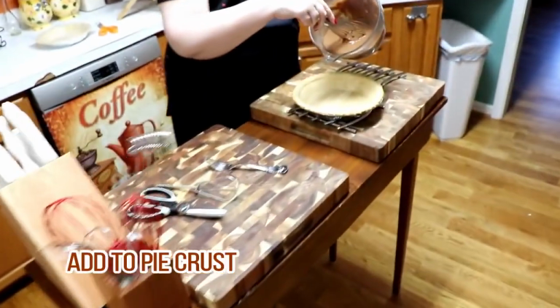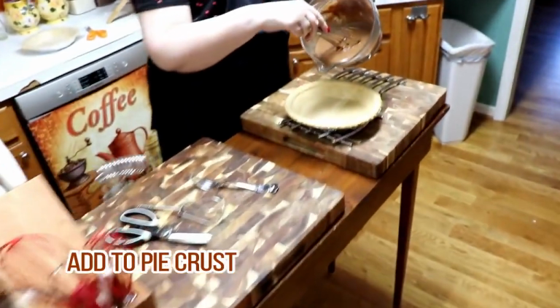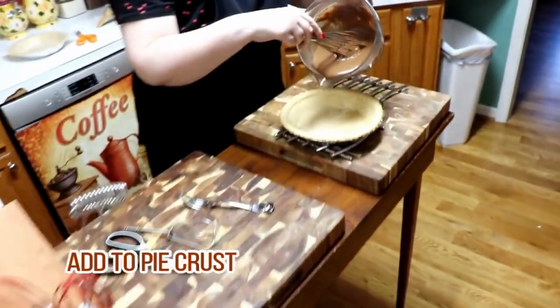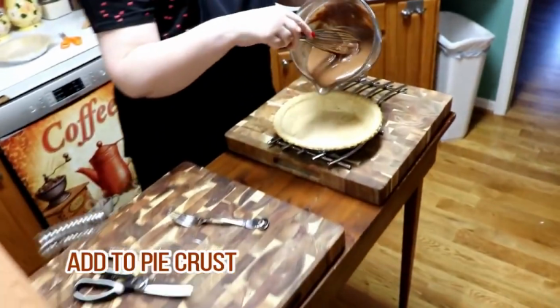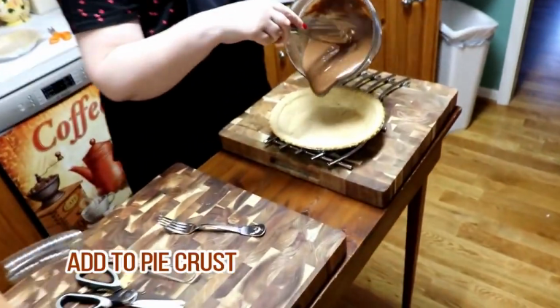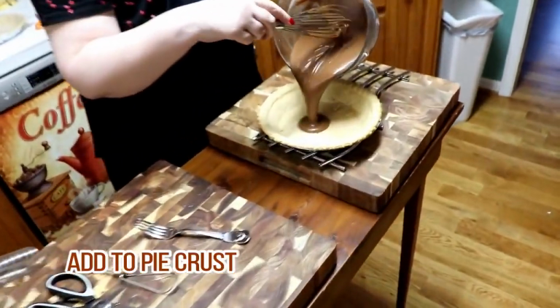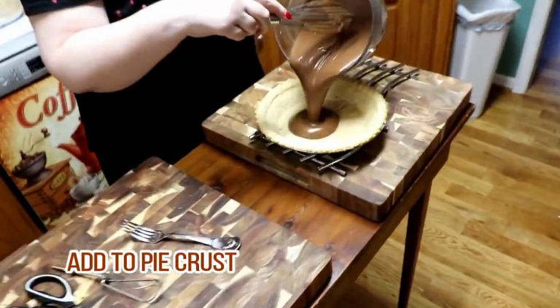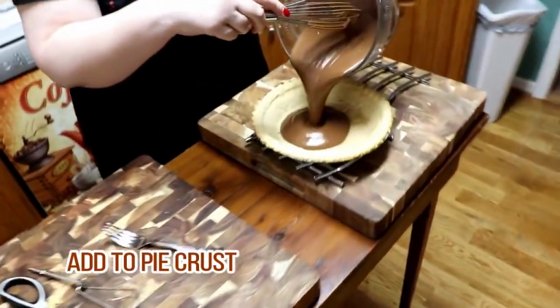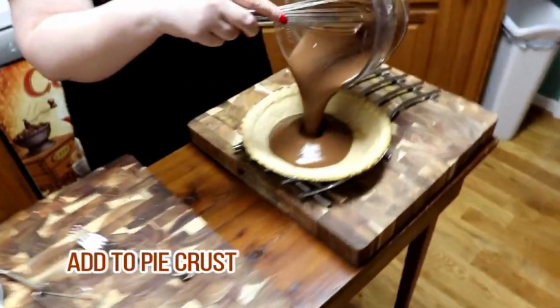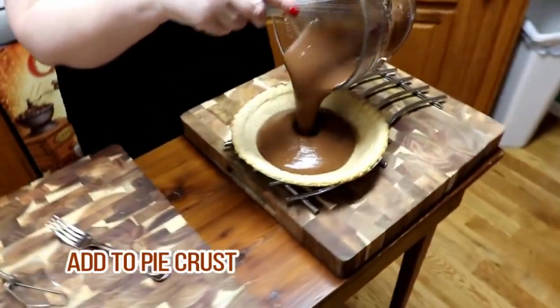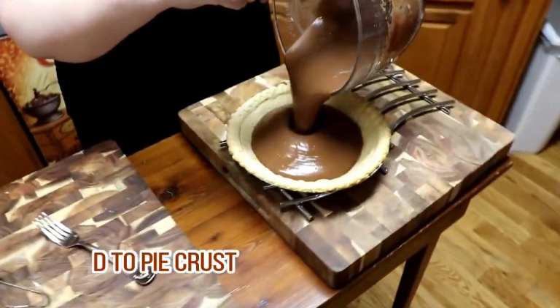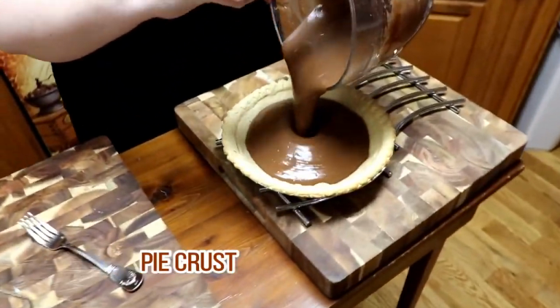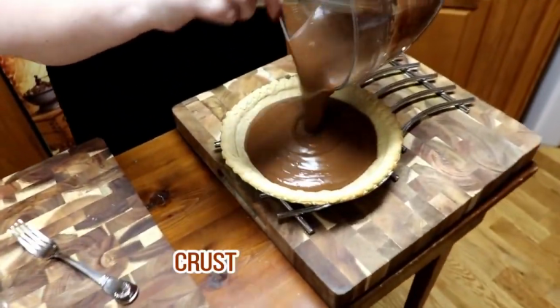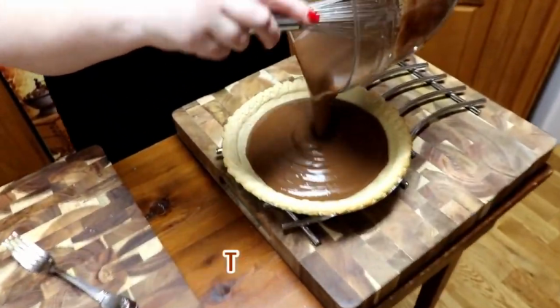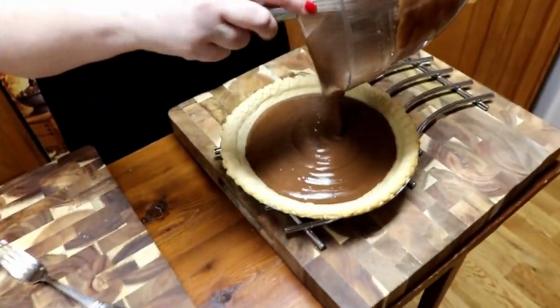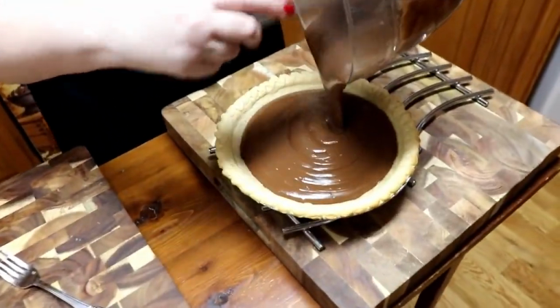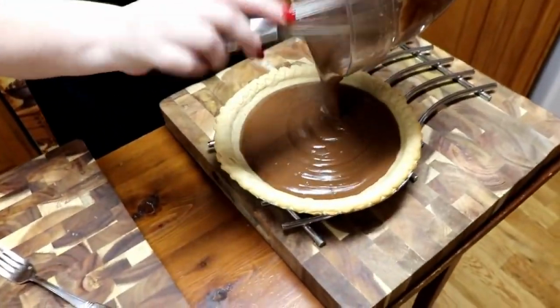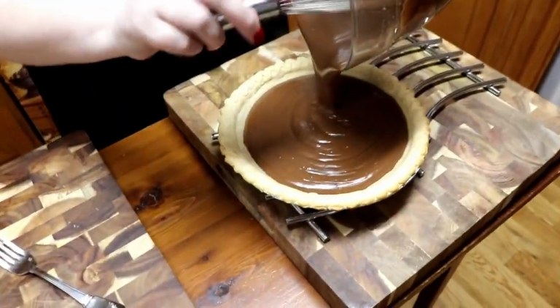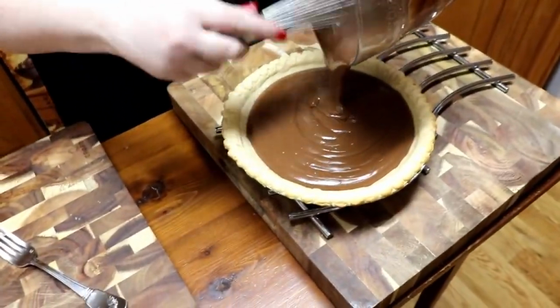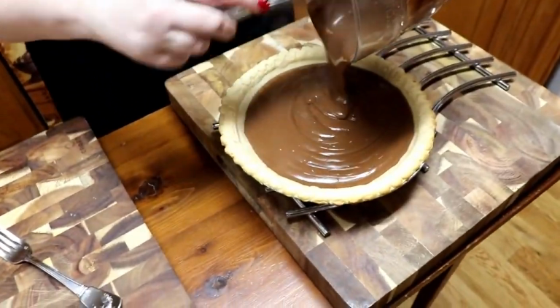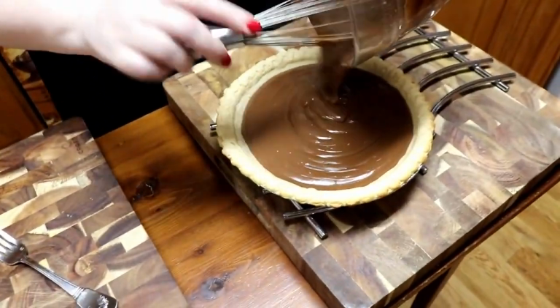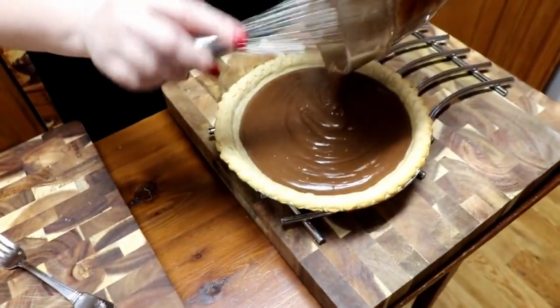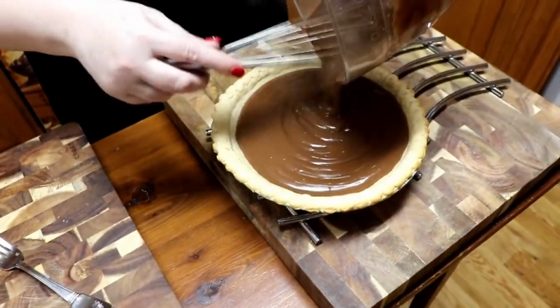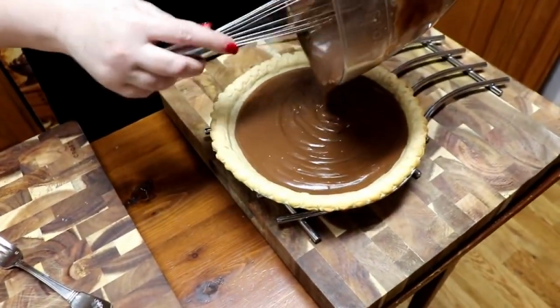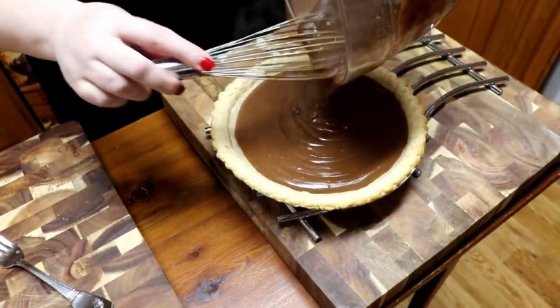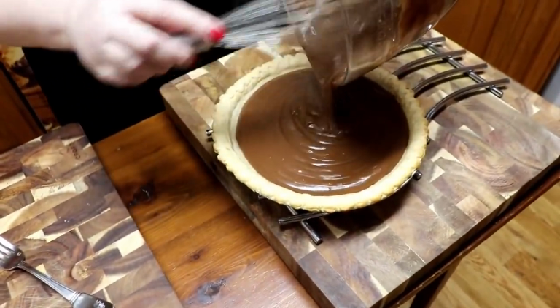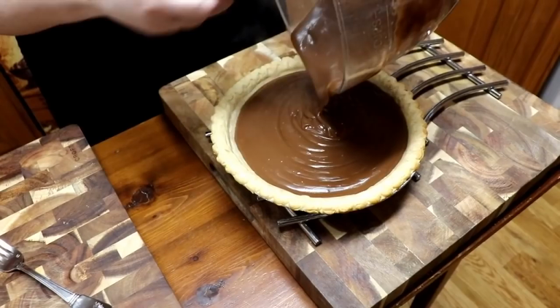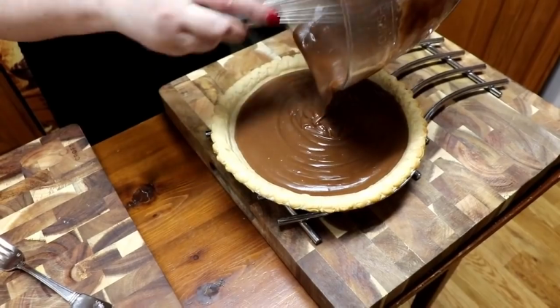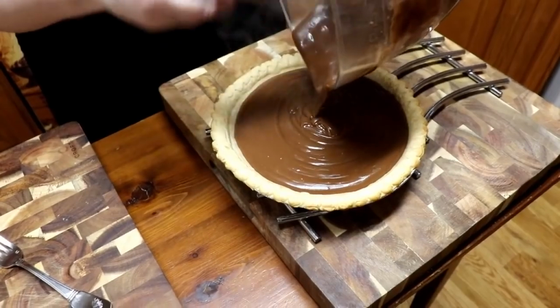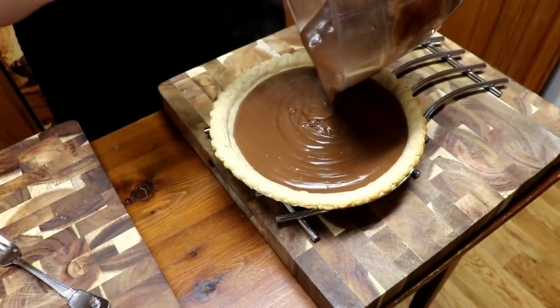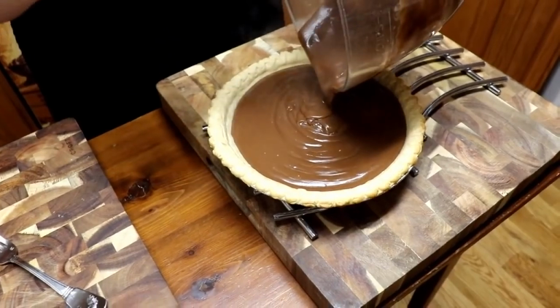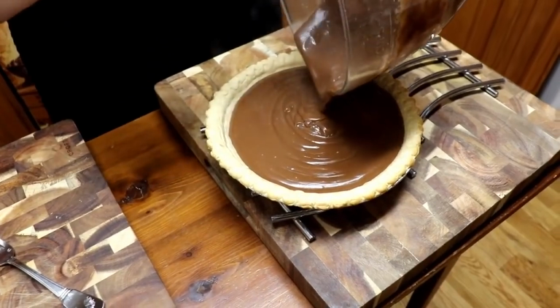We're going to pour this pudding into our crust. This makes one deep dish pie.